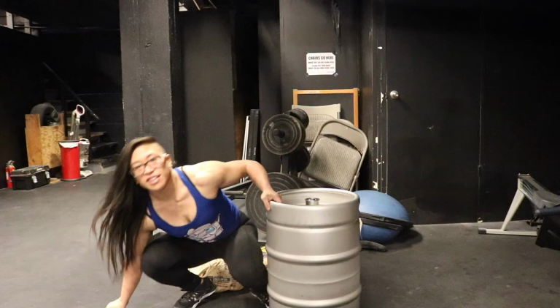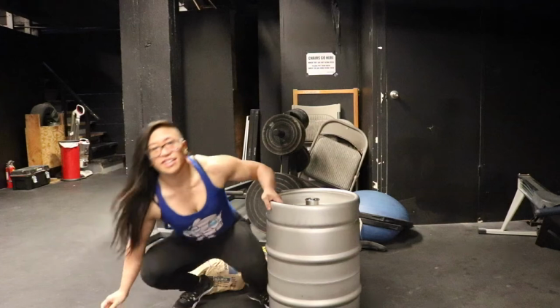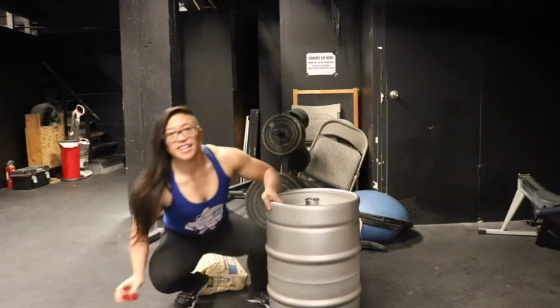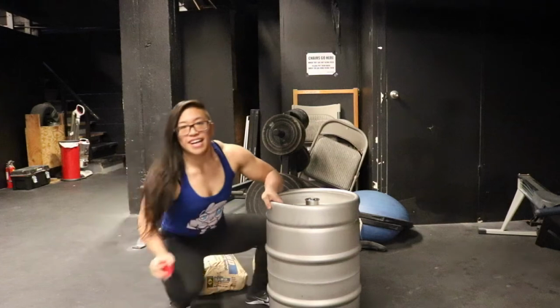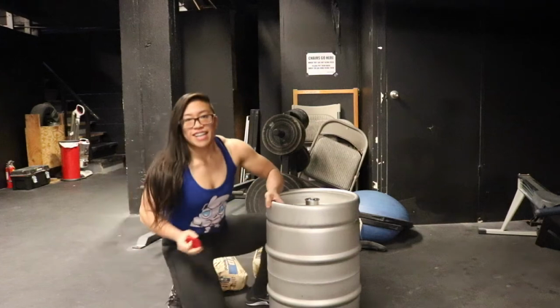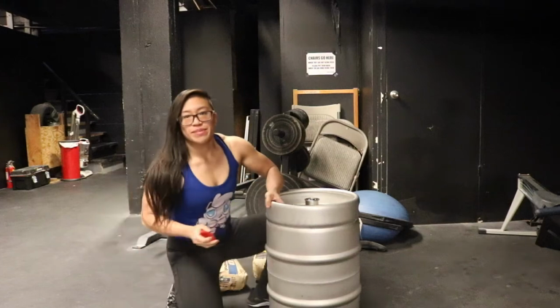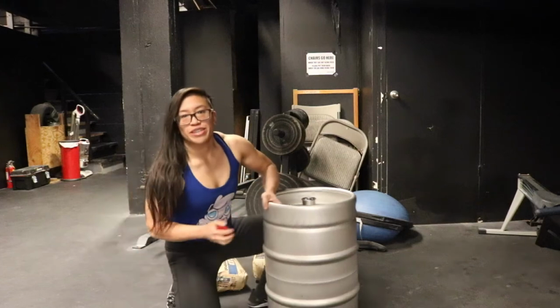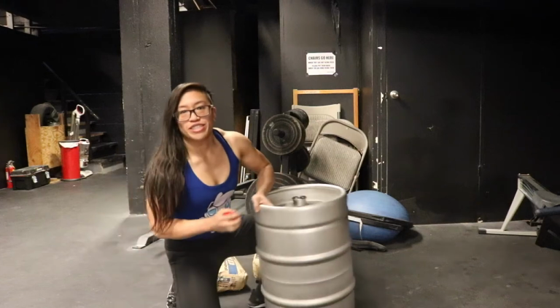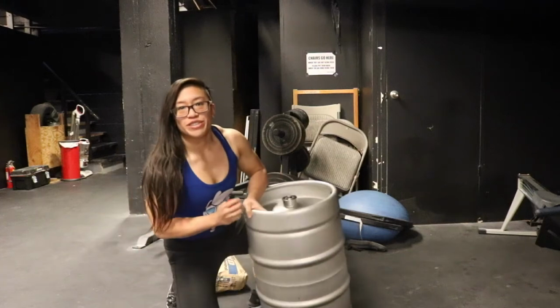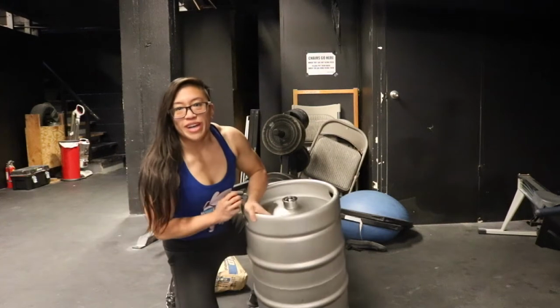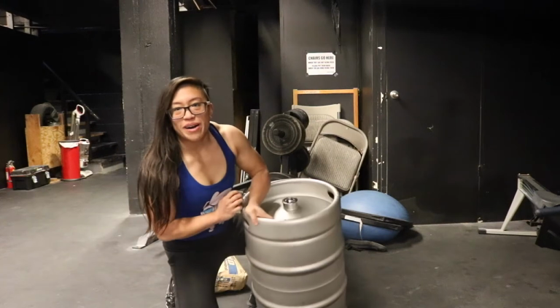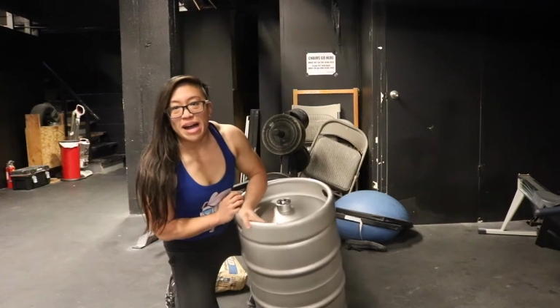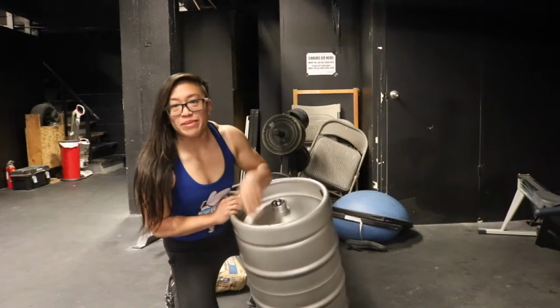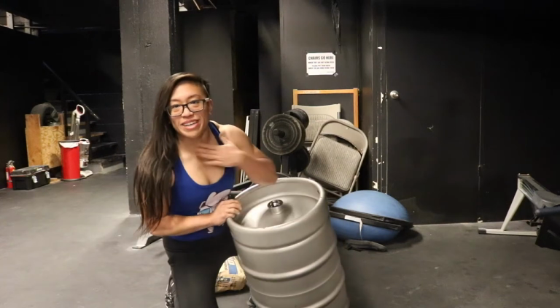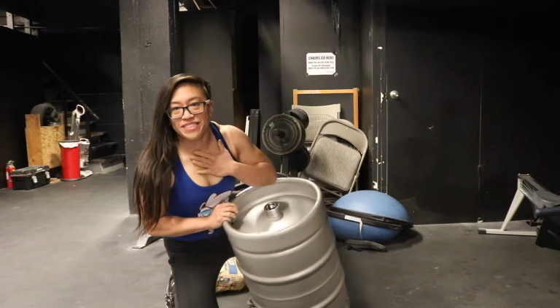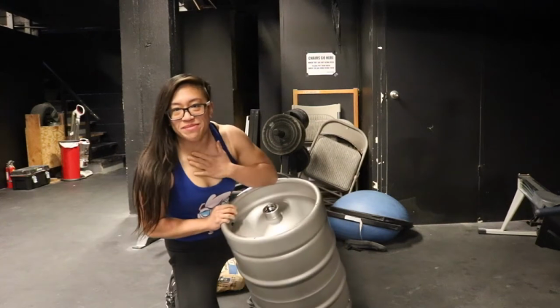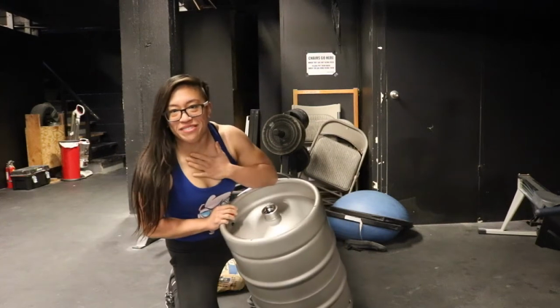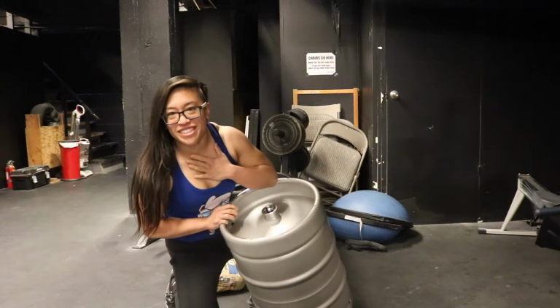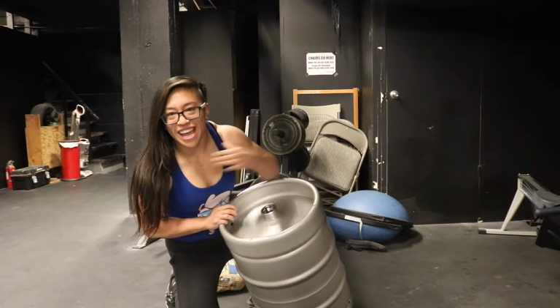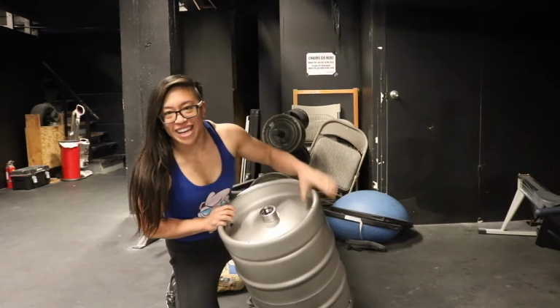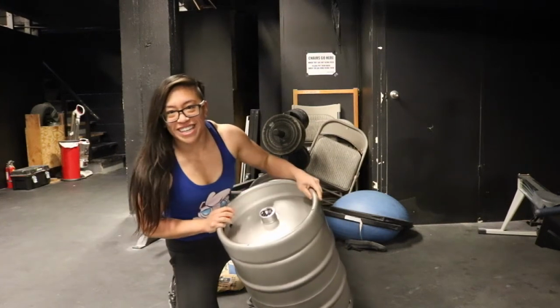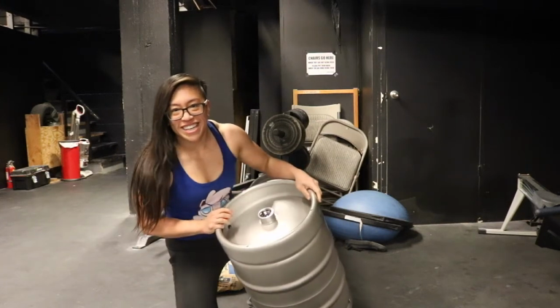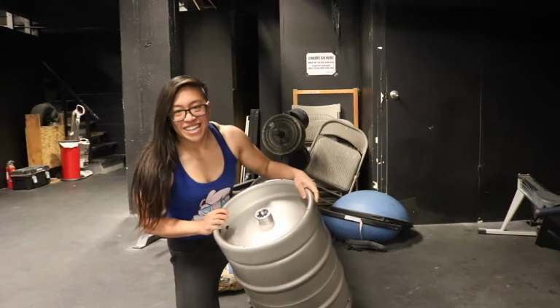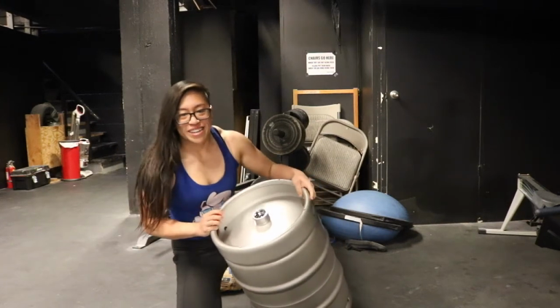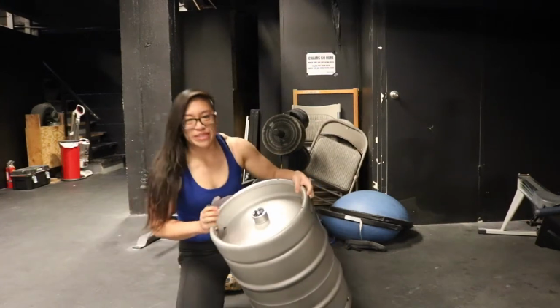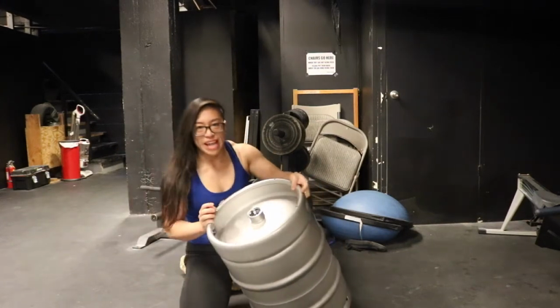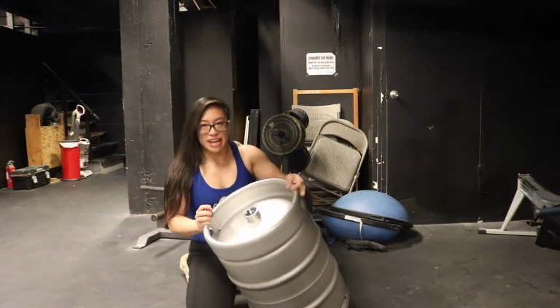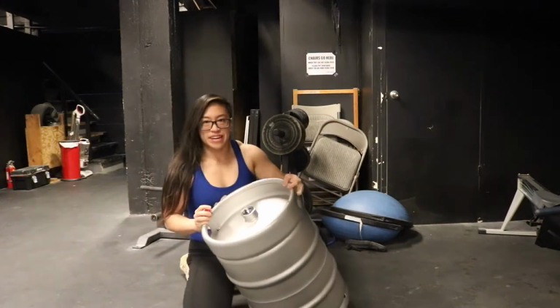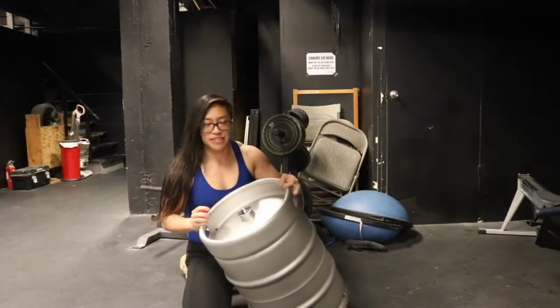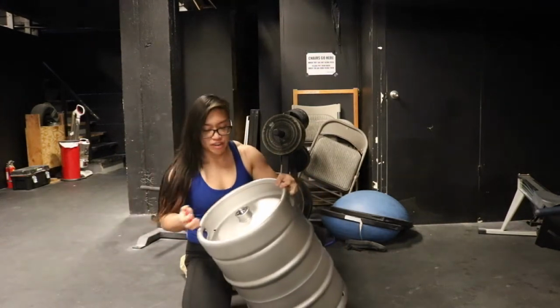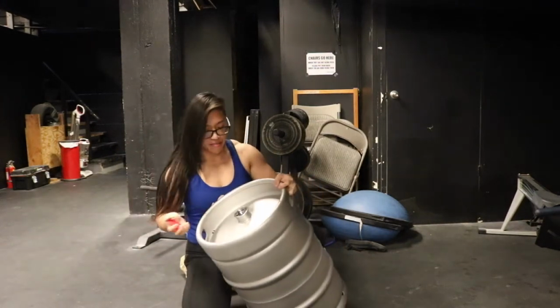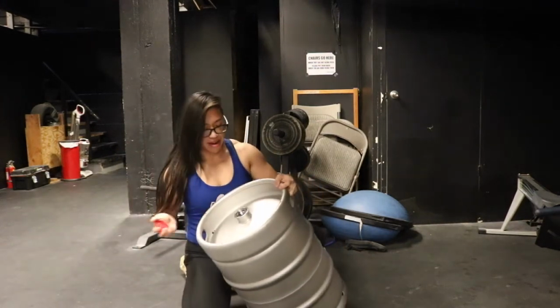Hi guys, I'm going to show you how I fill up my first keg with sand for Strongman.